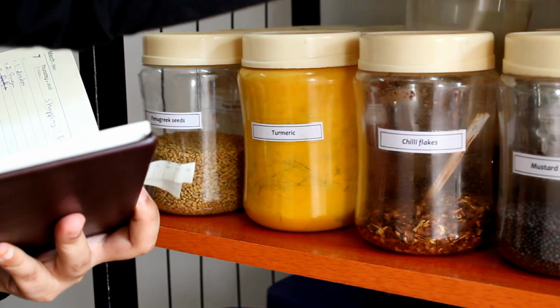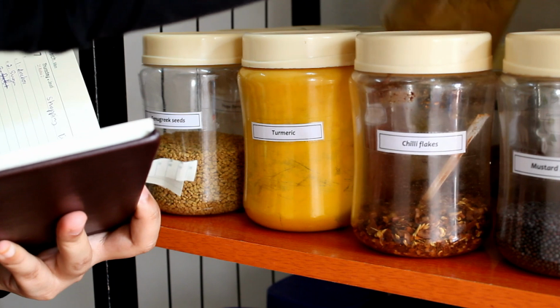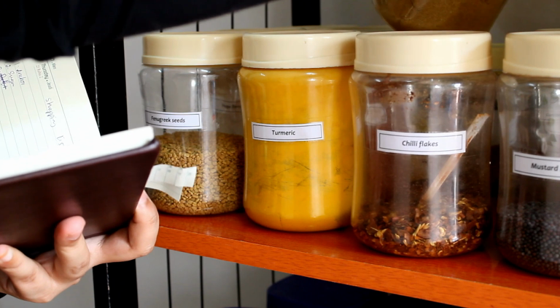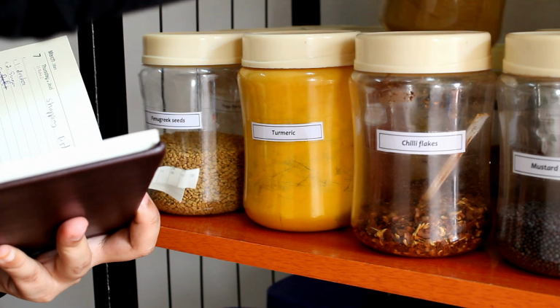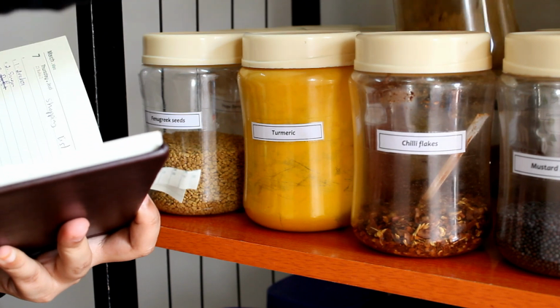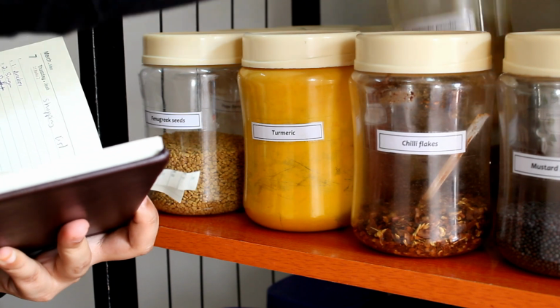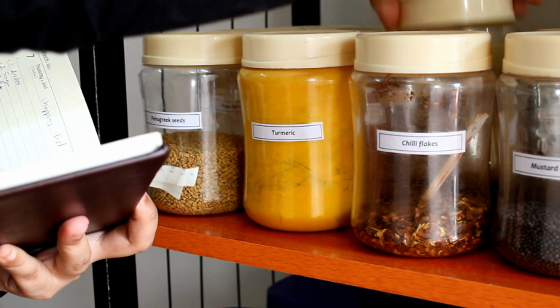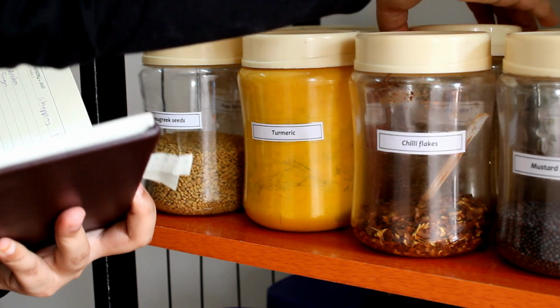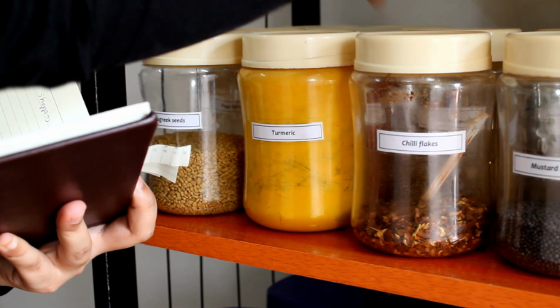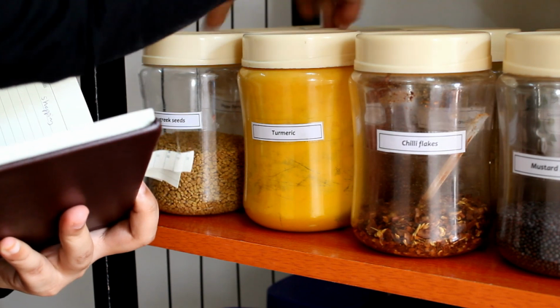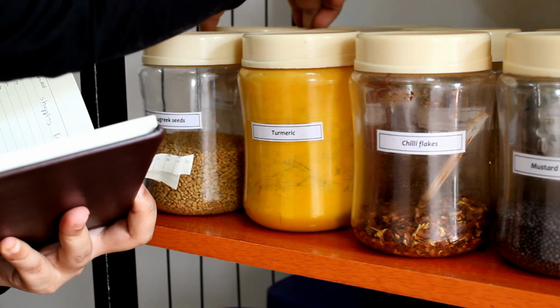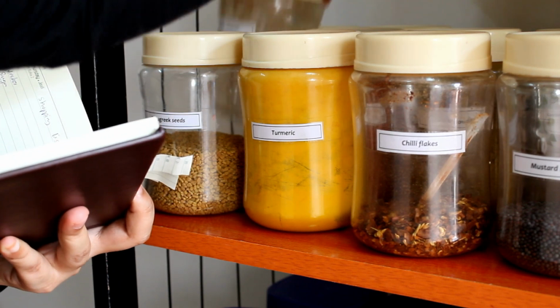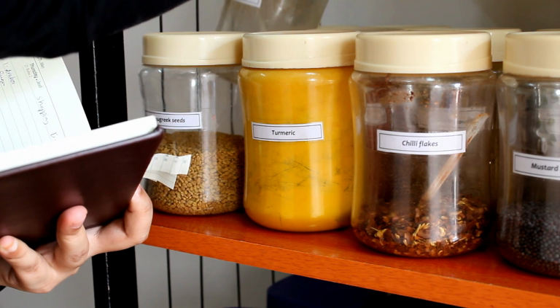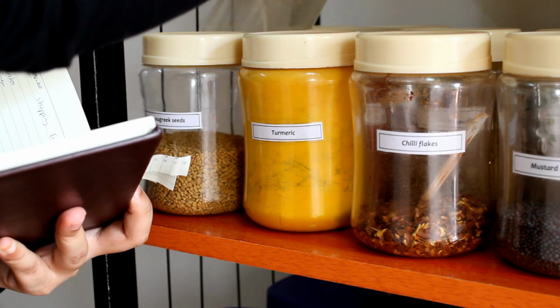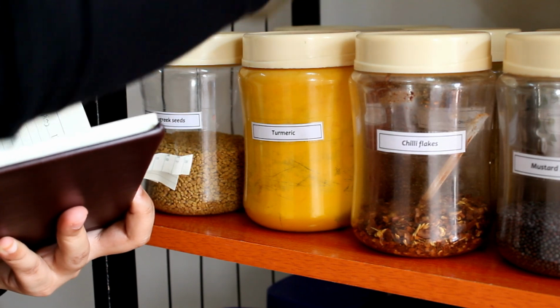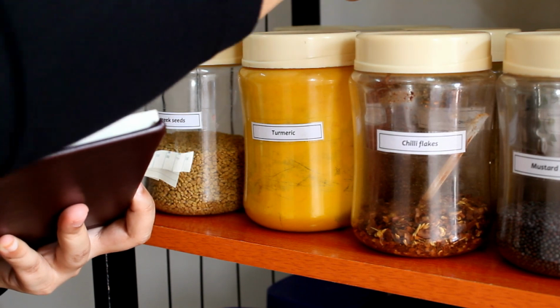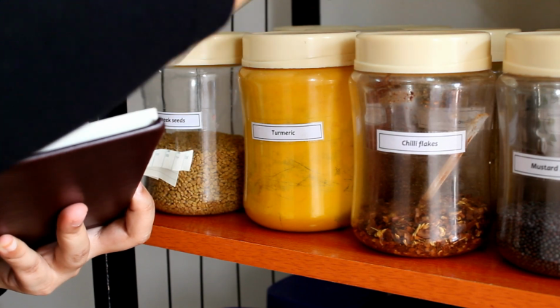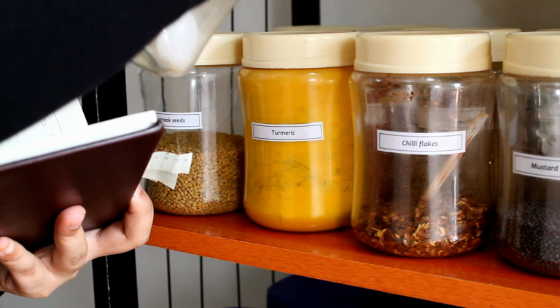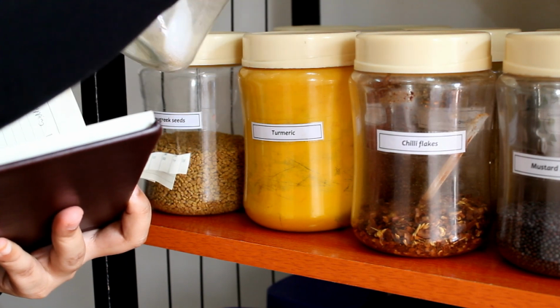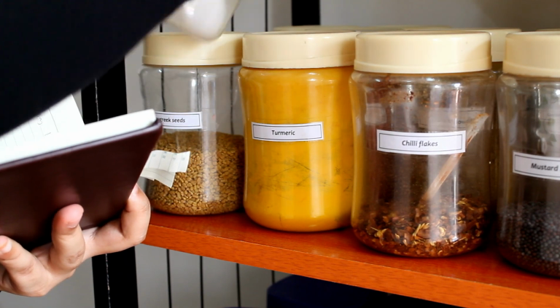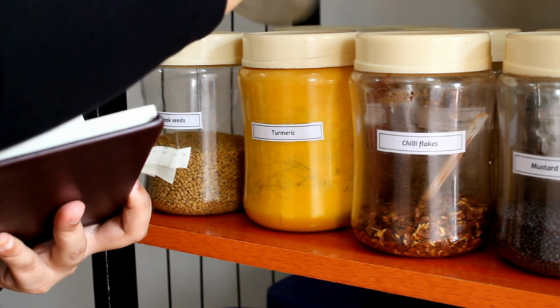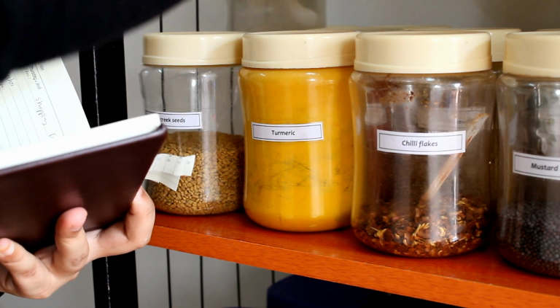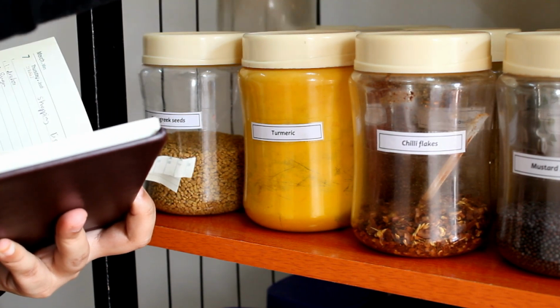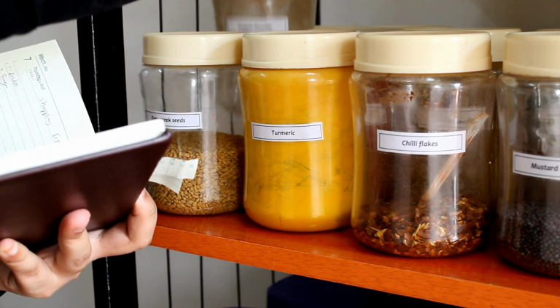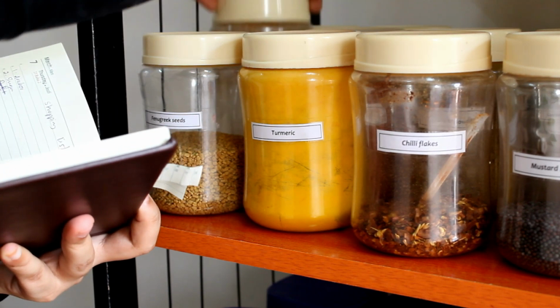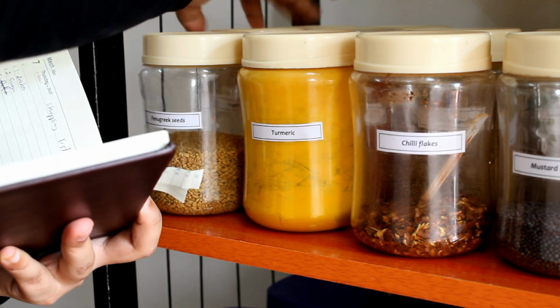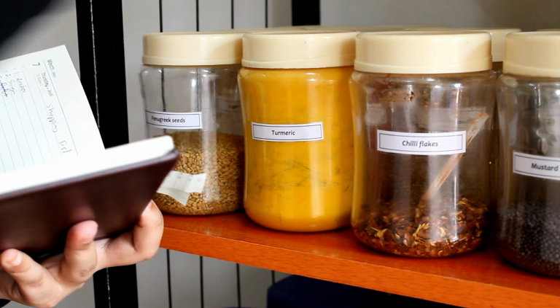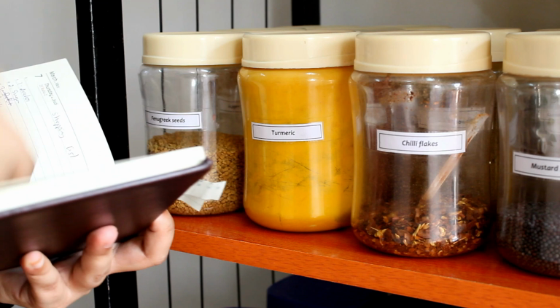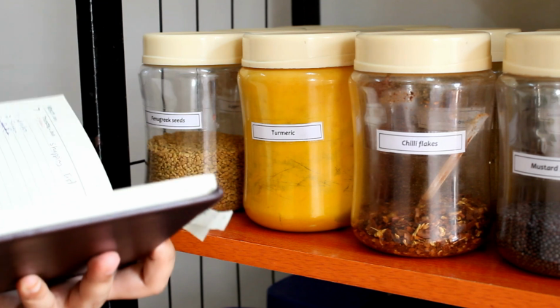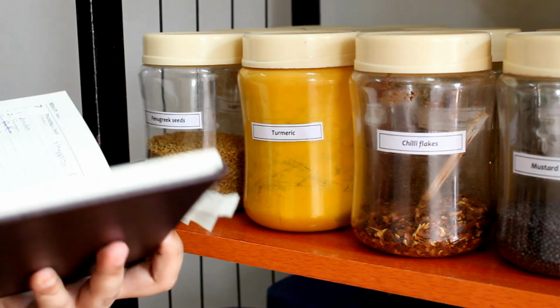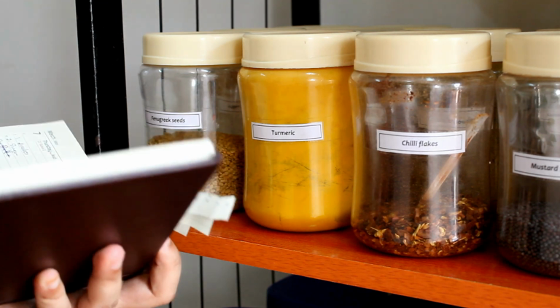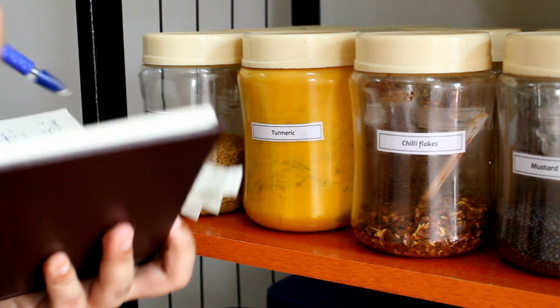You can also use transparent jars and labels, and you can use an open shelf to help you see what you have at home.